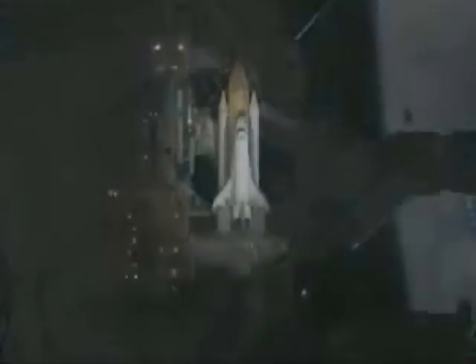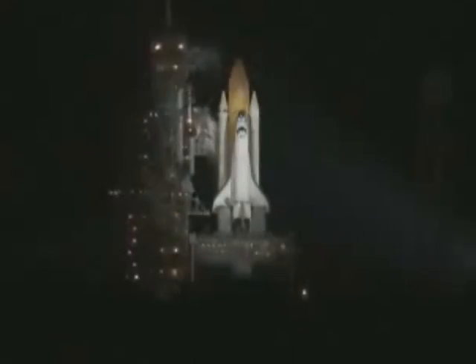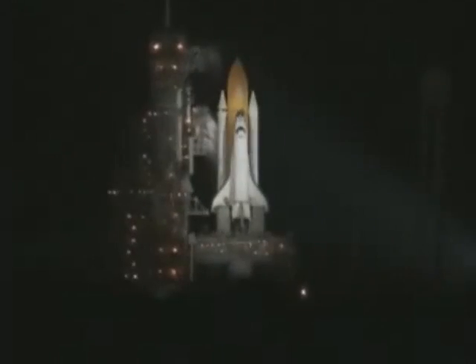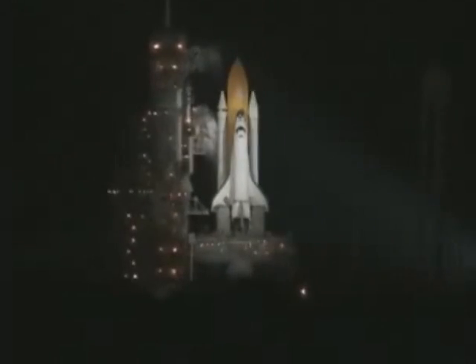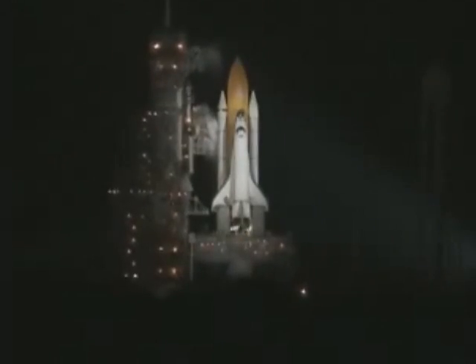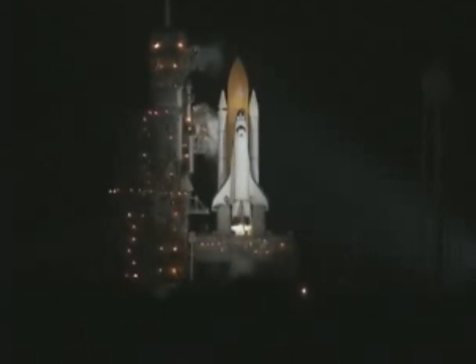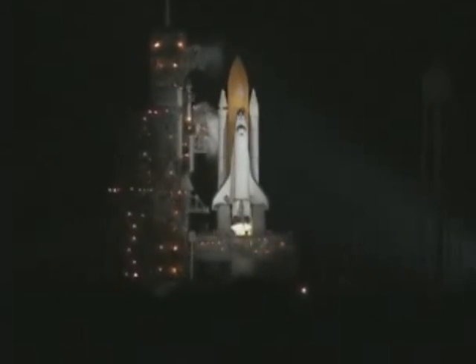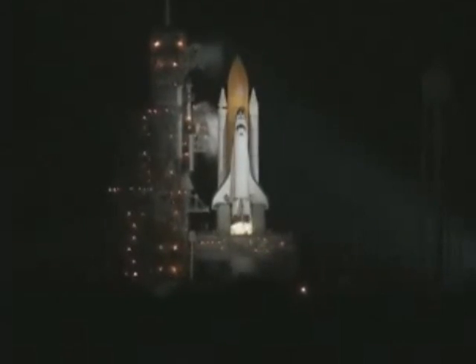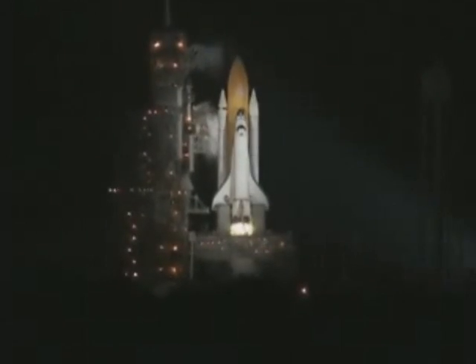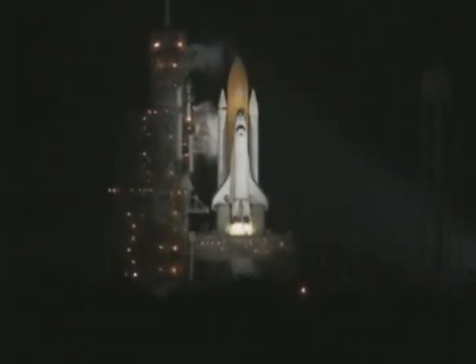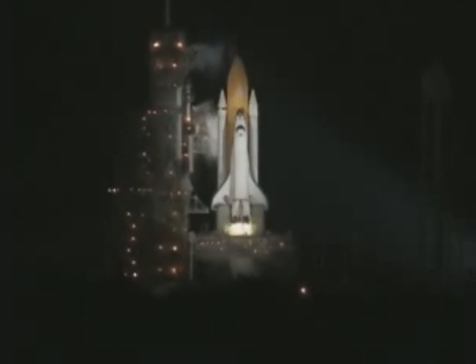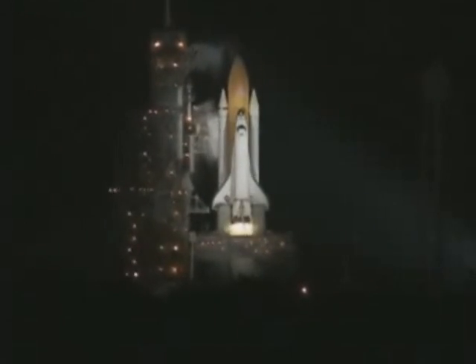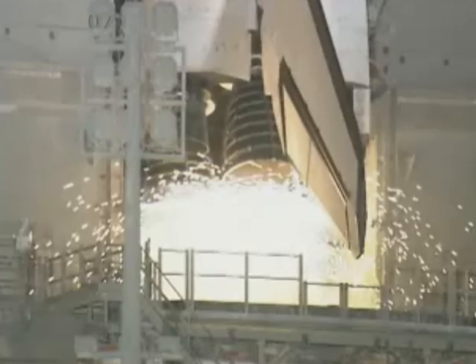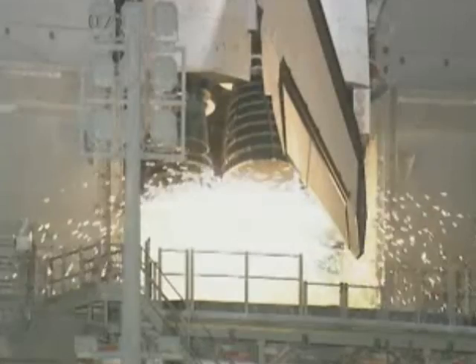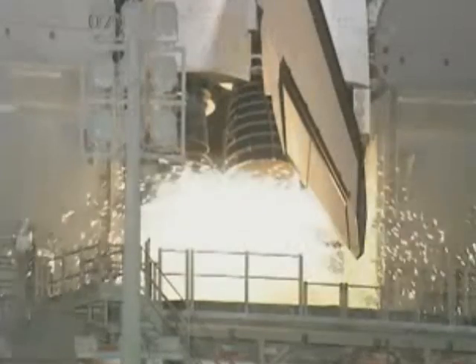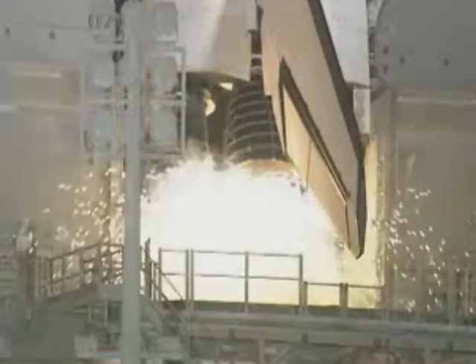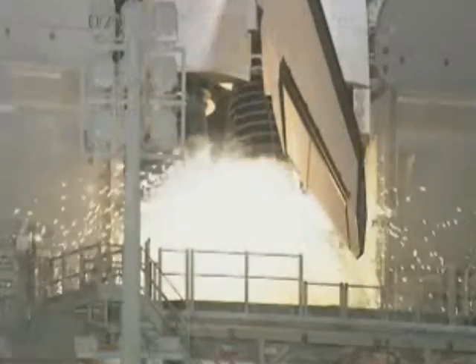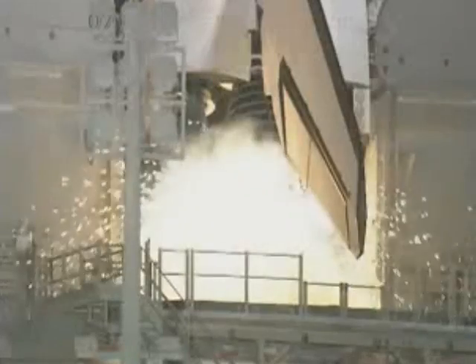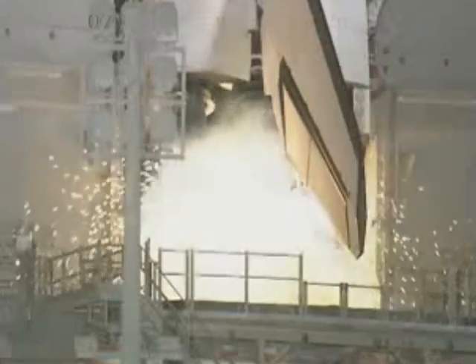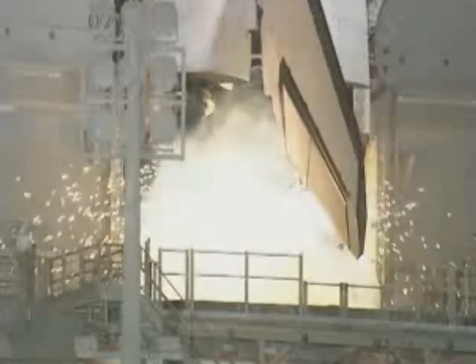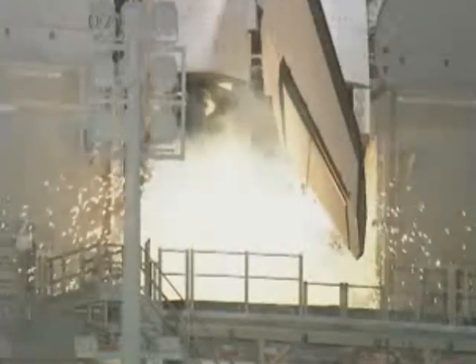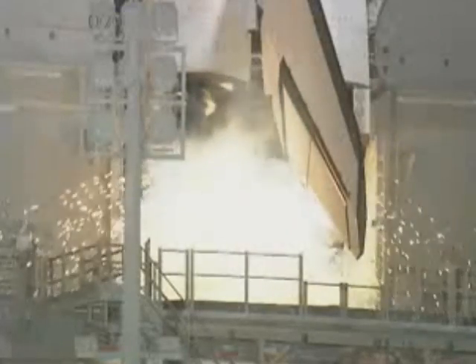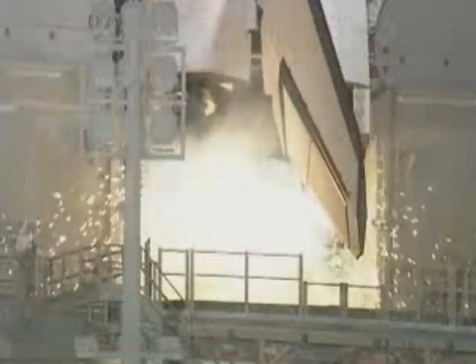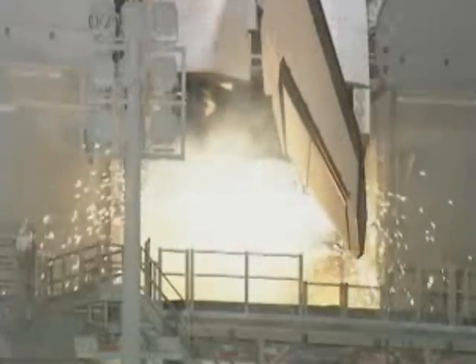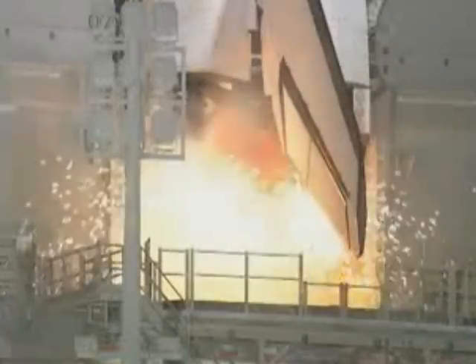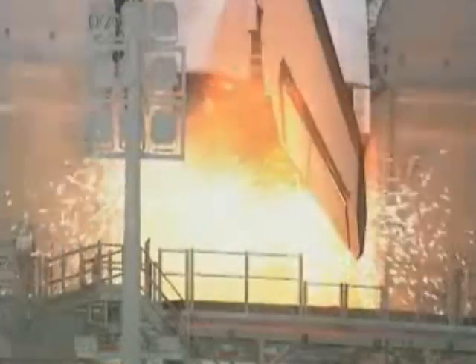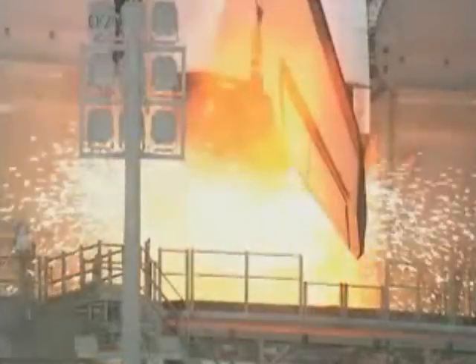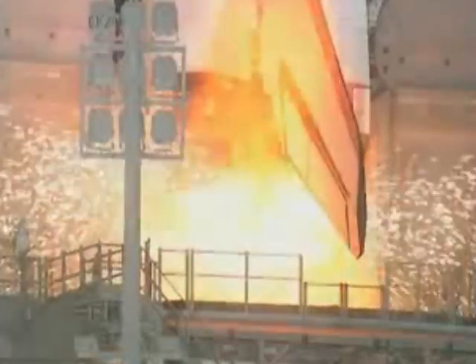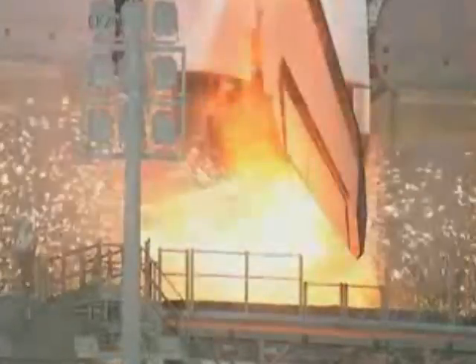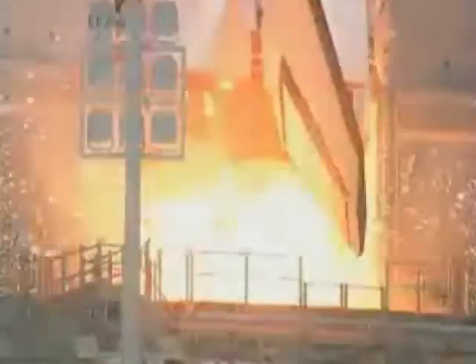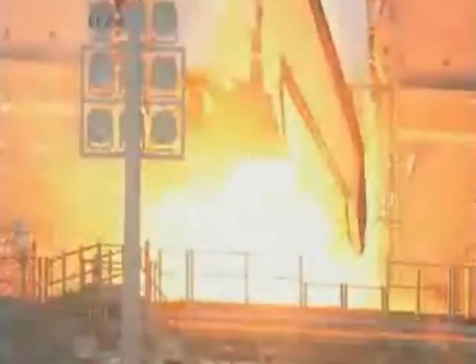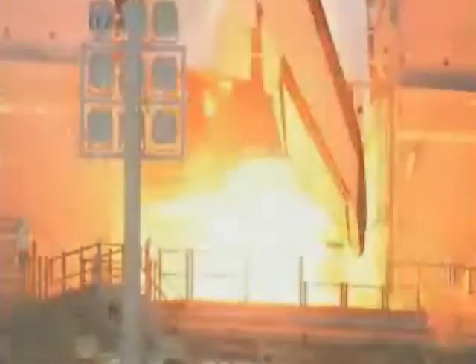We're T-minus ten, nine, eight, seven, six, five.